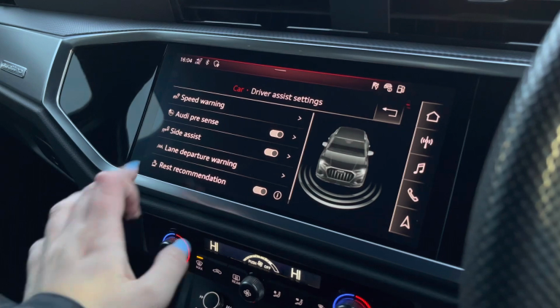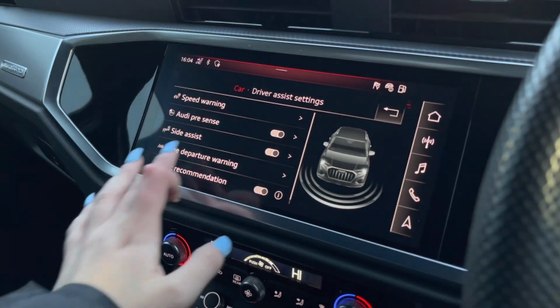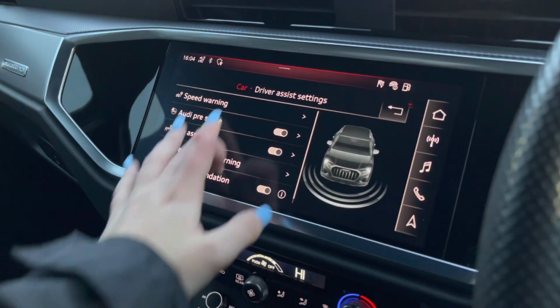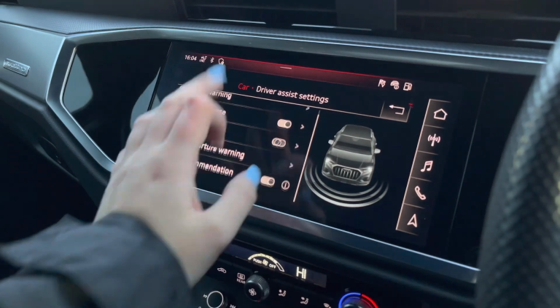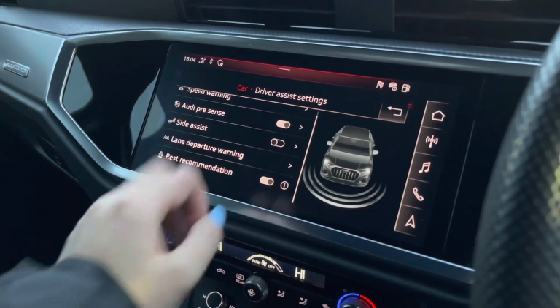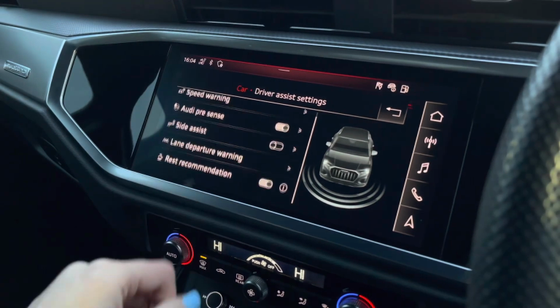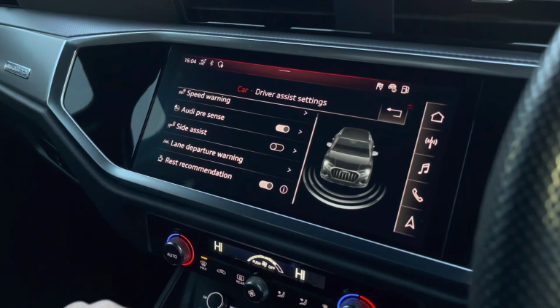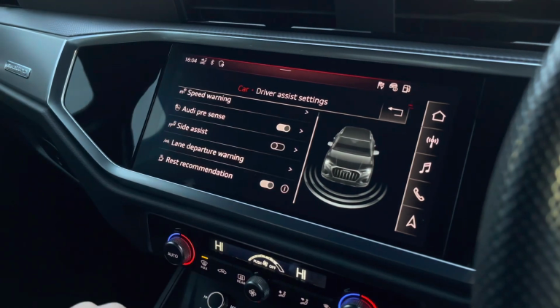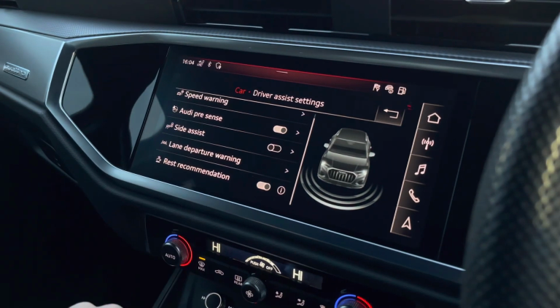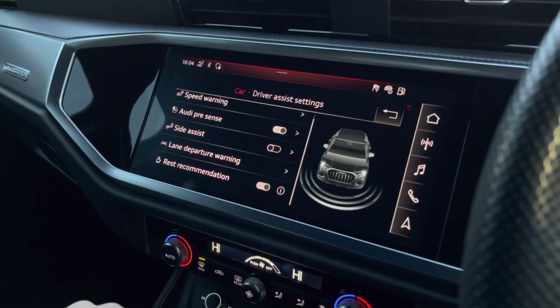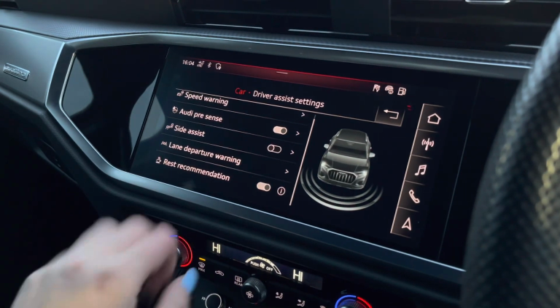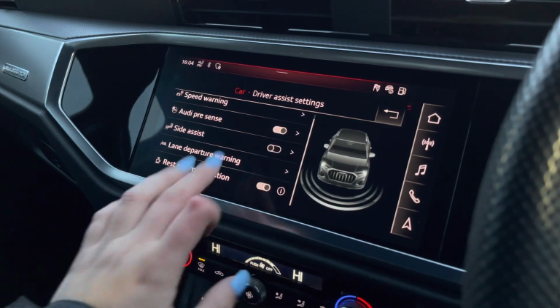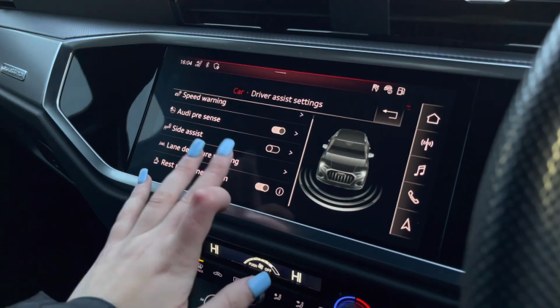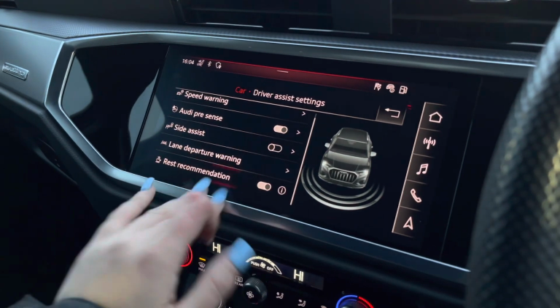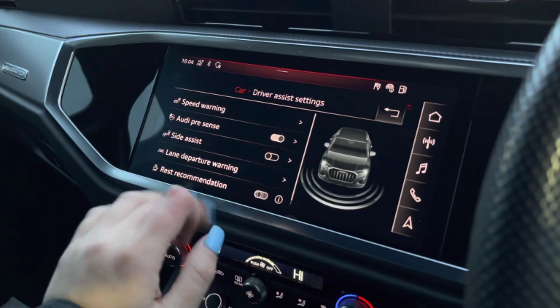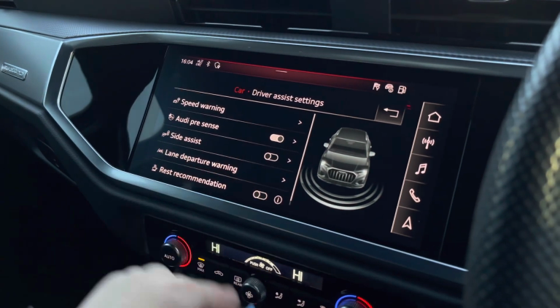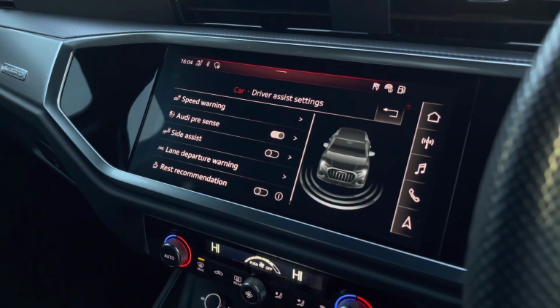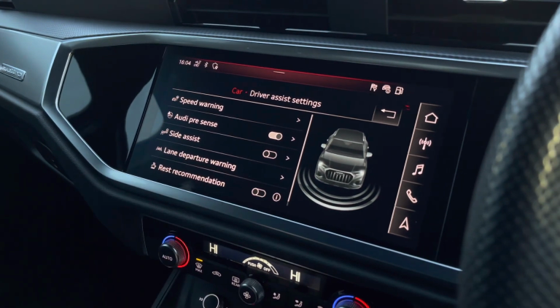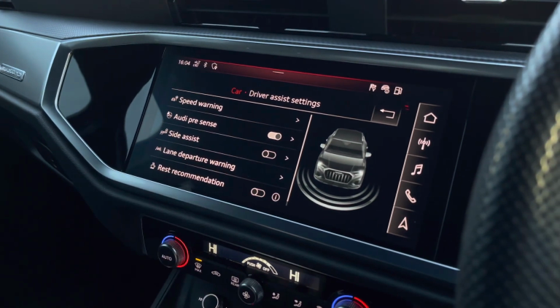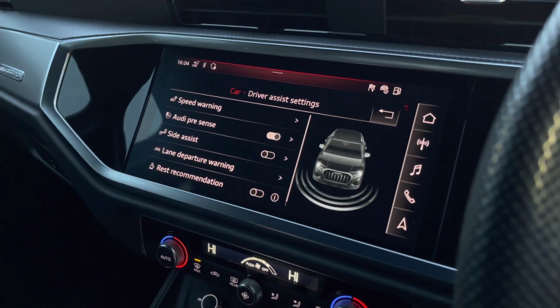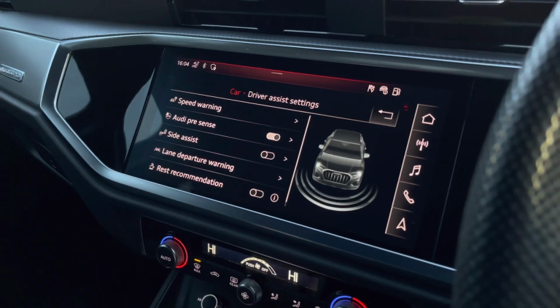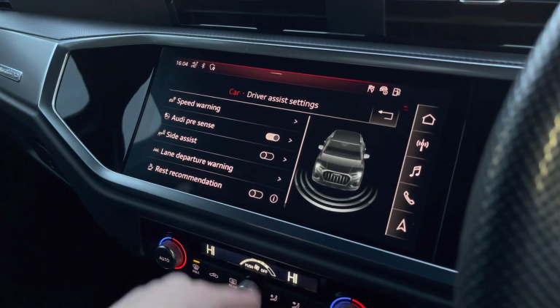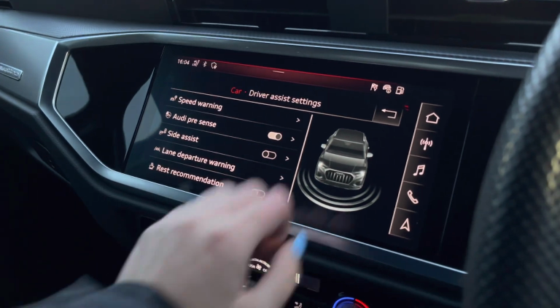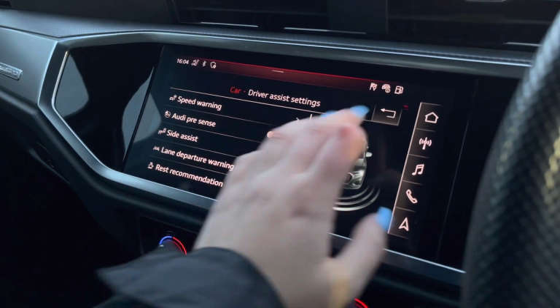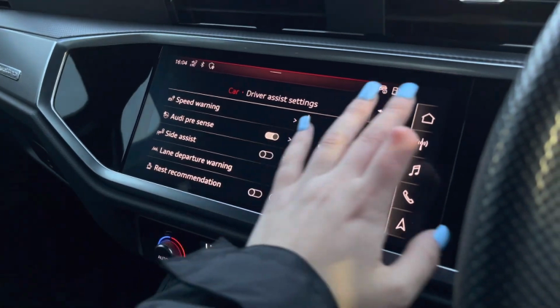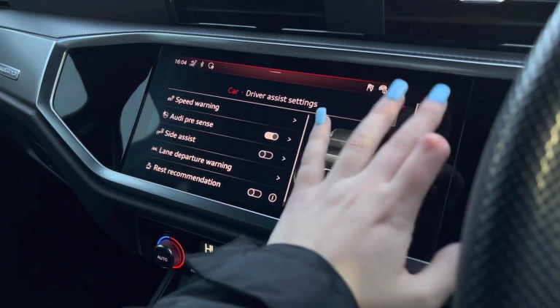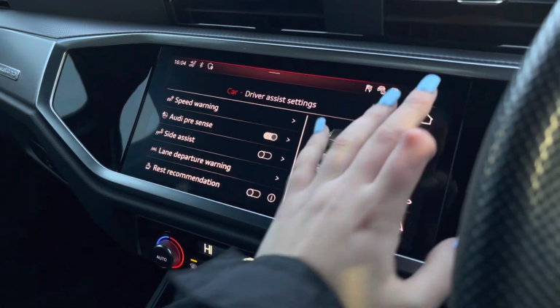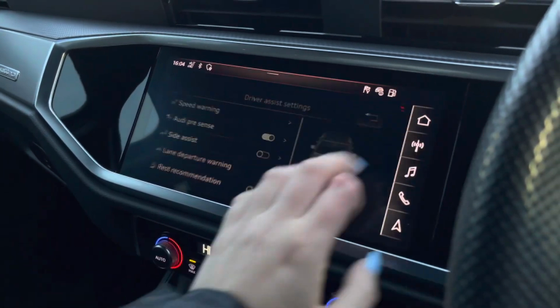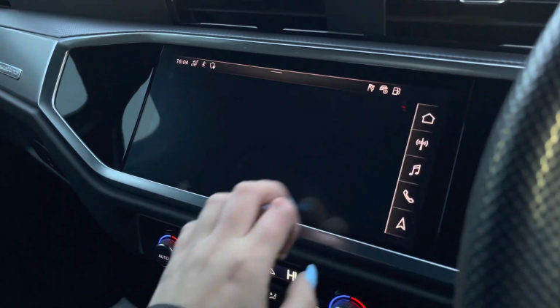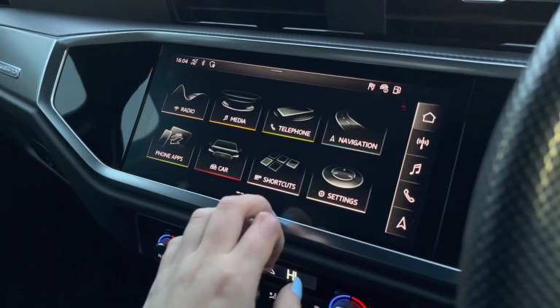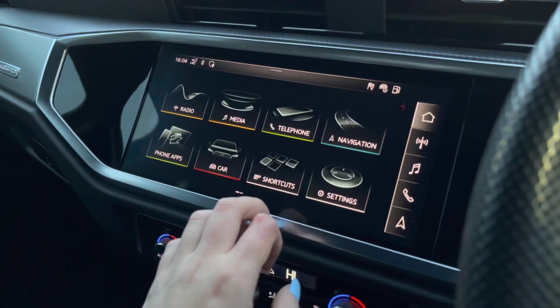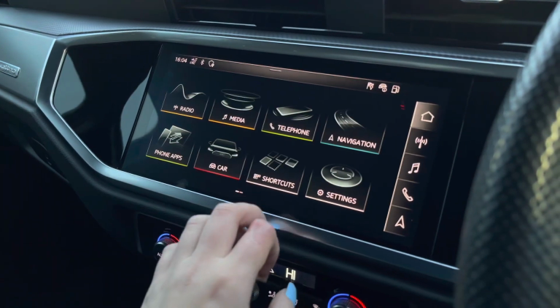And the driver assist comes with a variety of assists, including speed warning as well as rest recommendation.